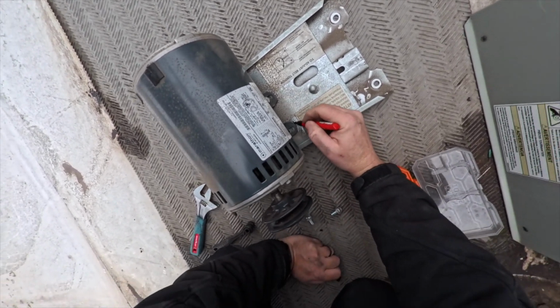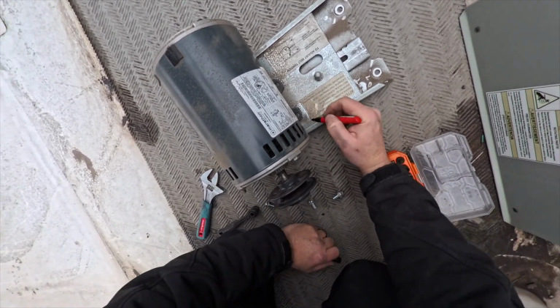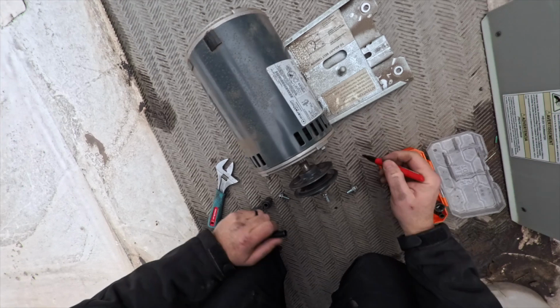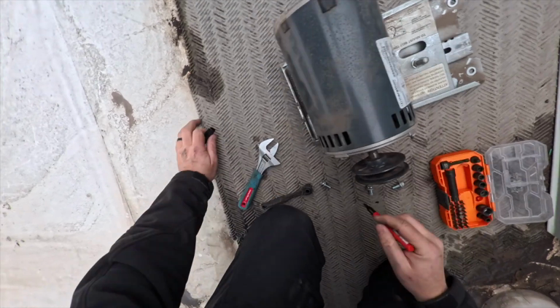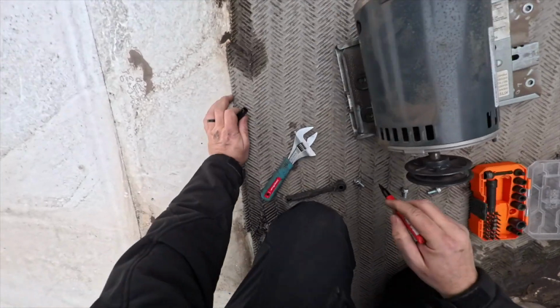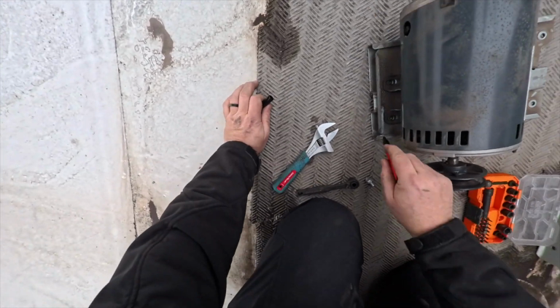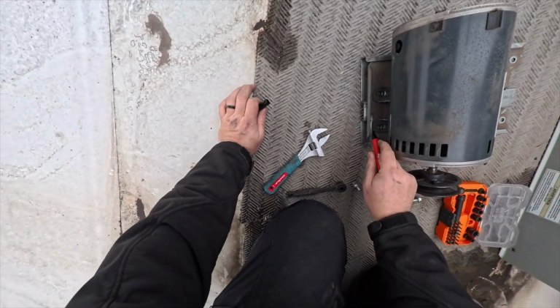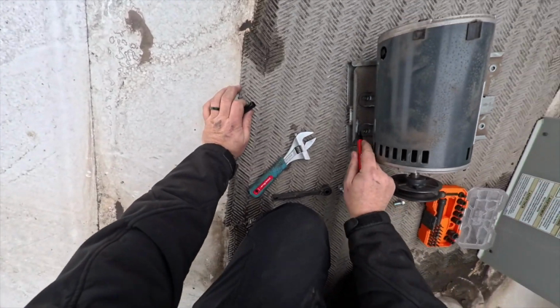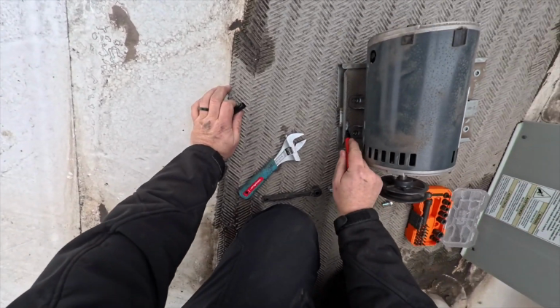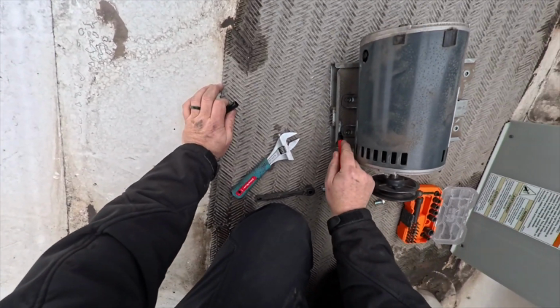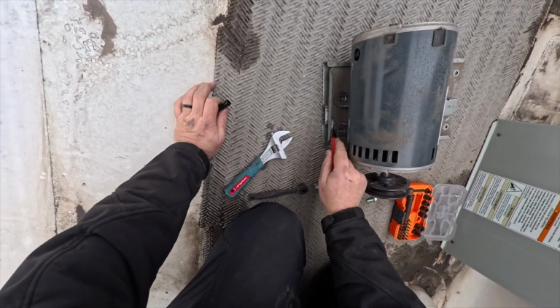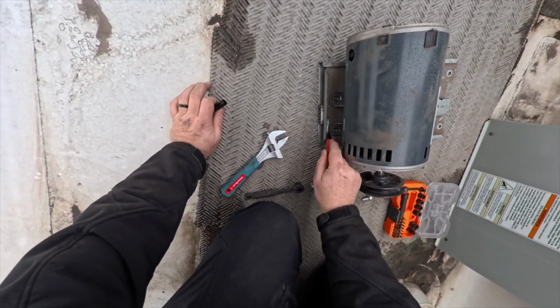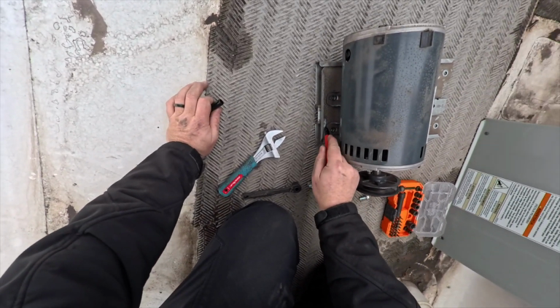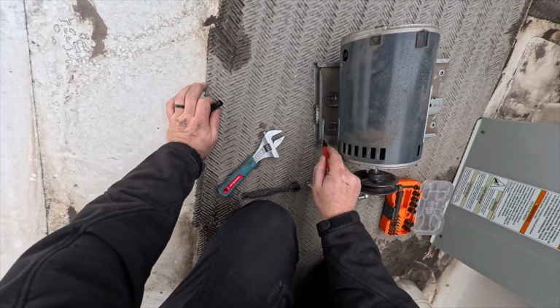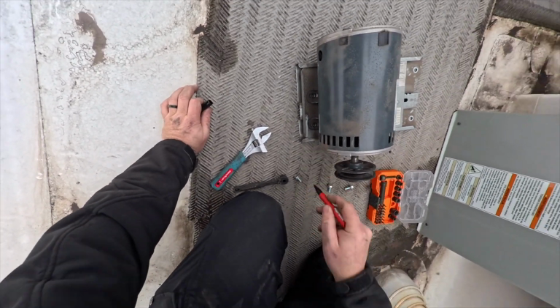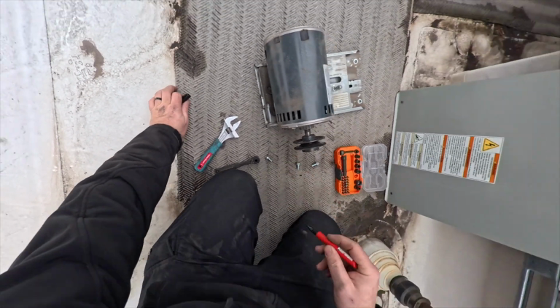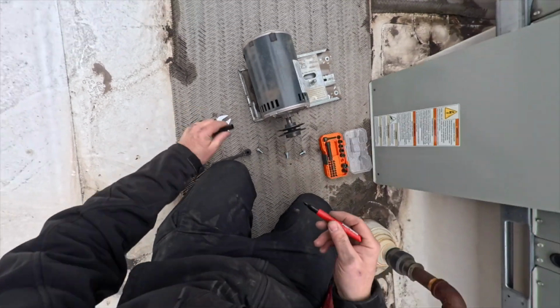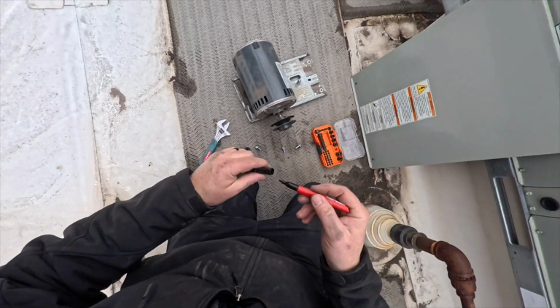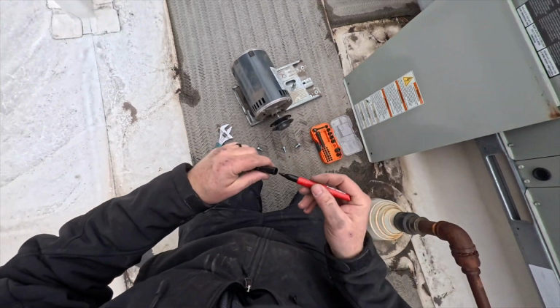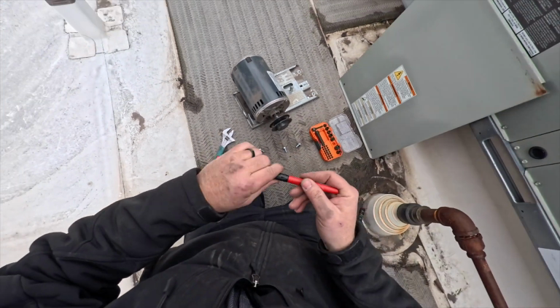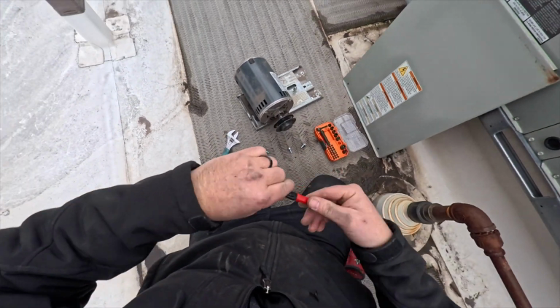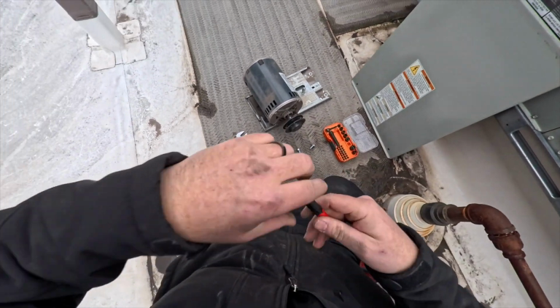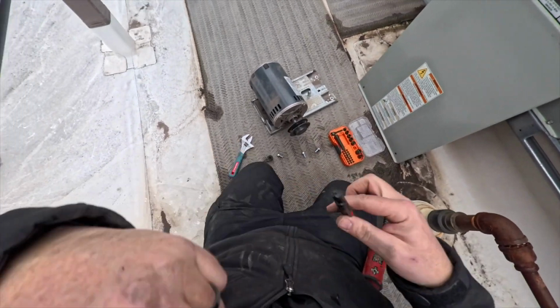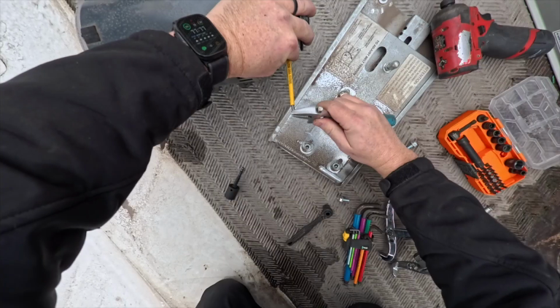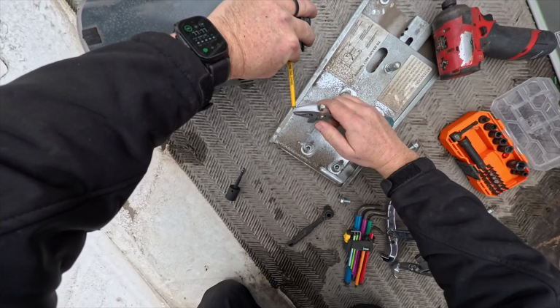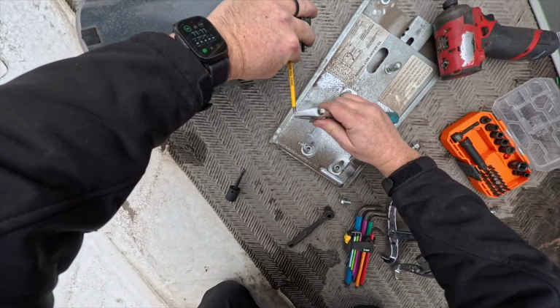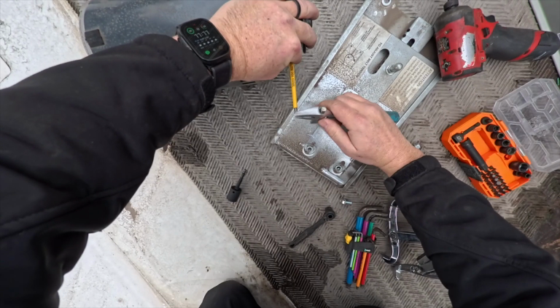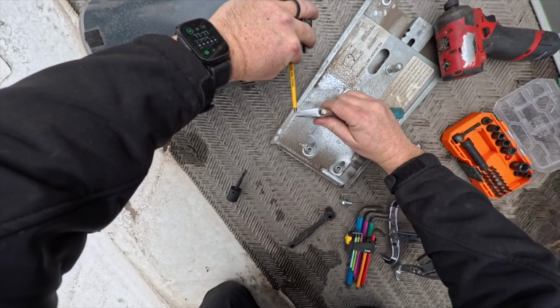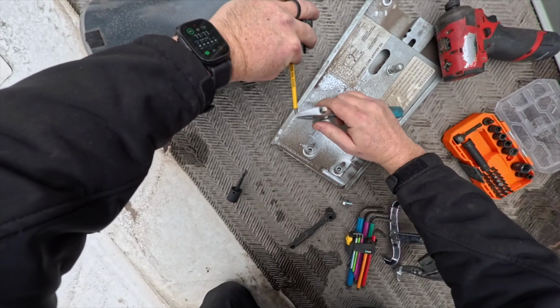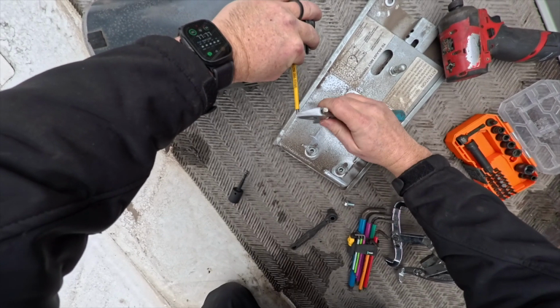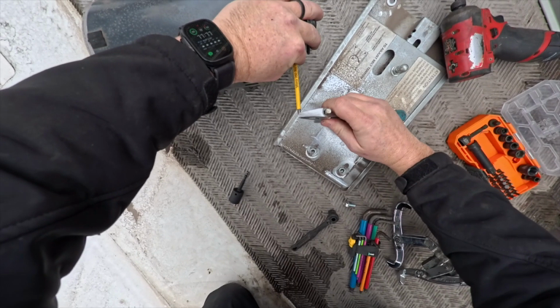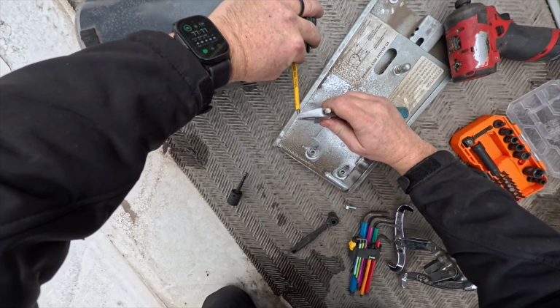I'm going to go ahead and make a mark of the location of this motor, just so we can get everything lined up the way it was. It's a little trick for when you can't fit it back easily.